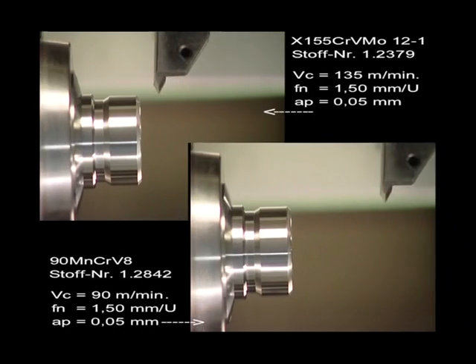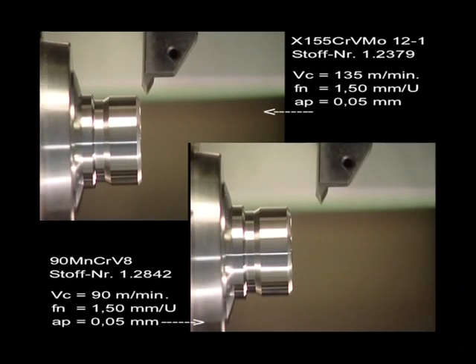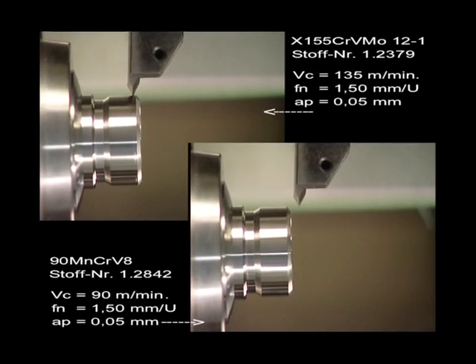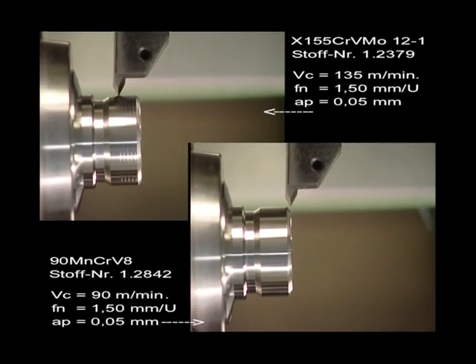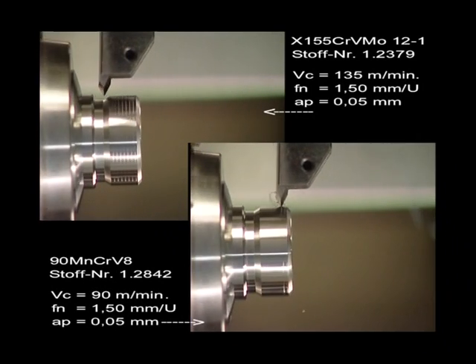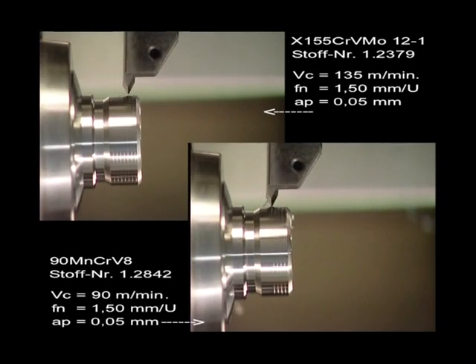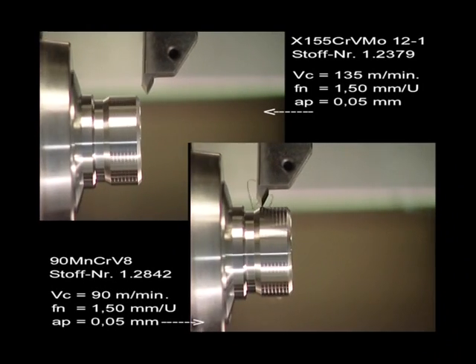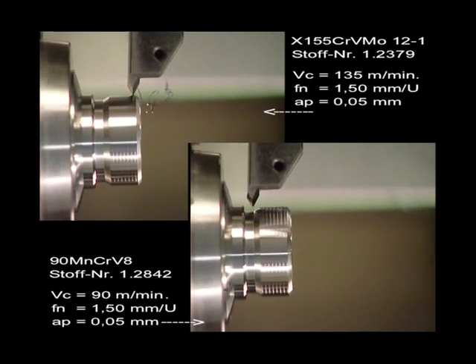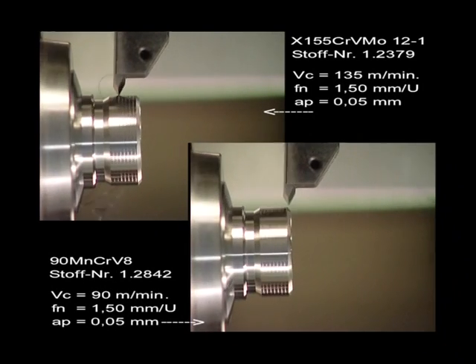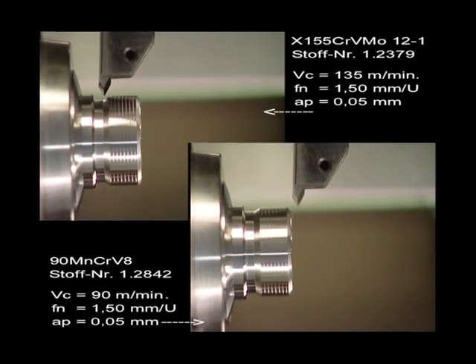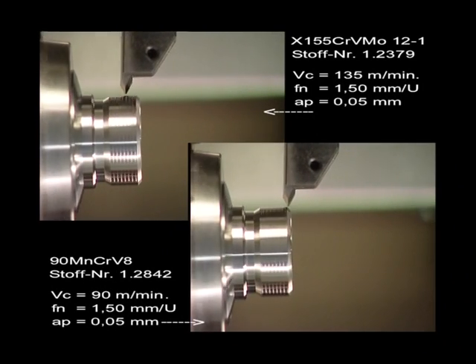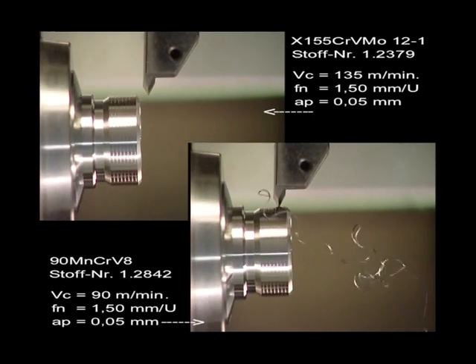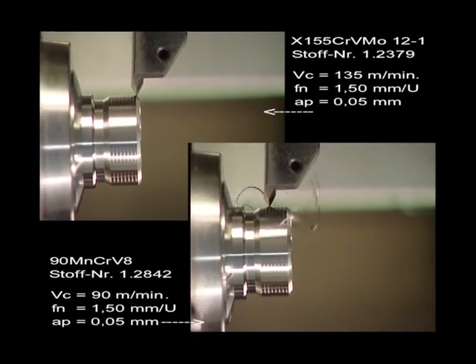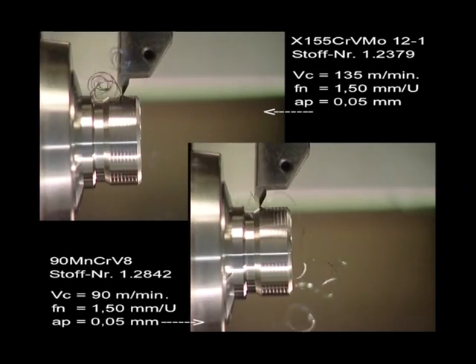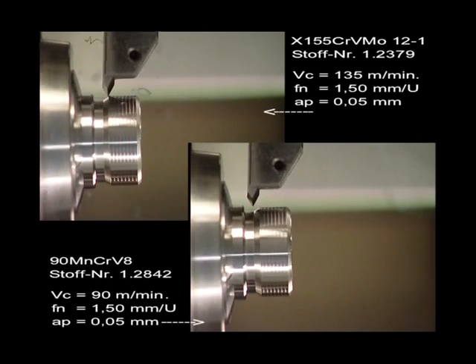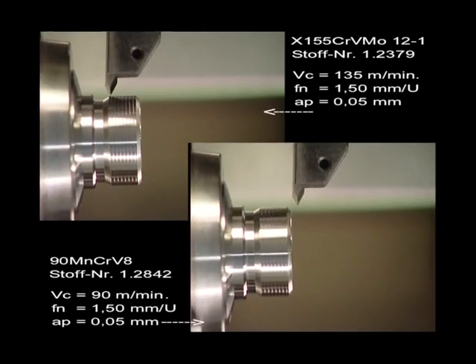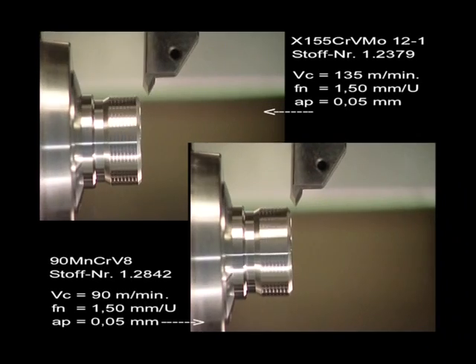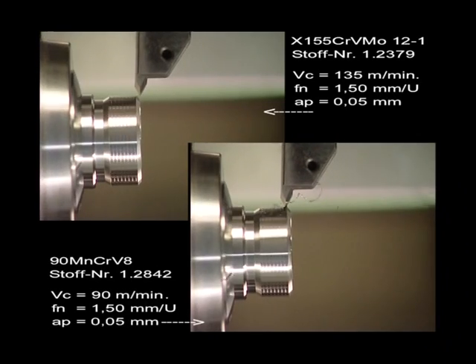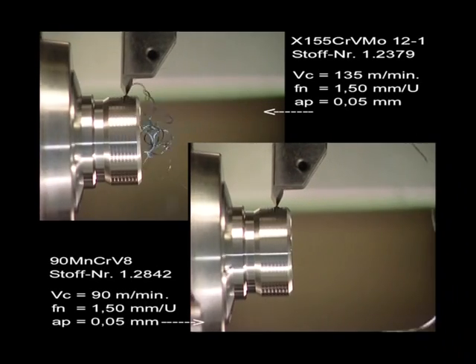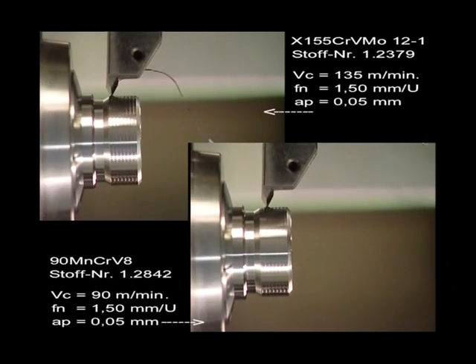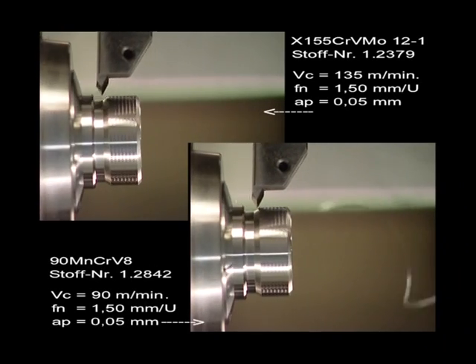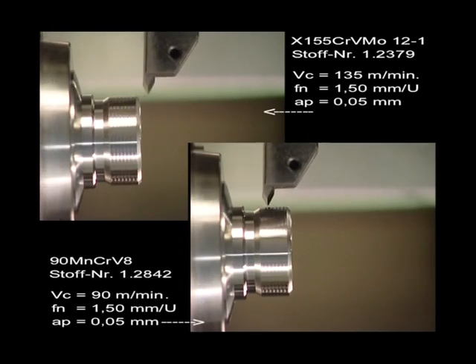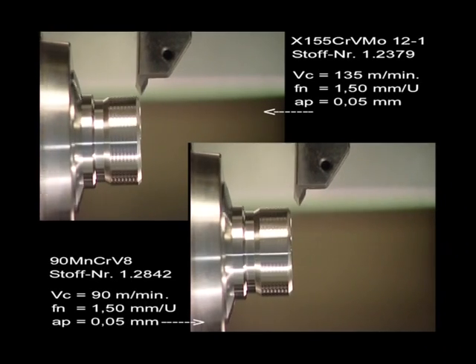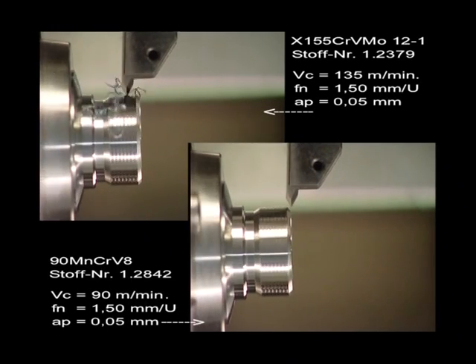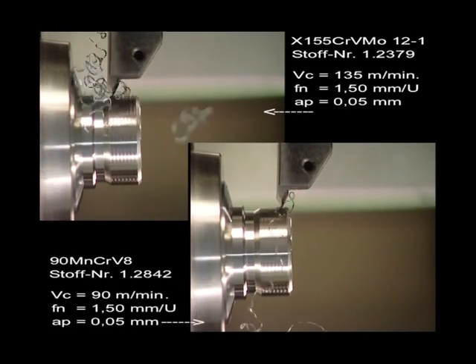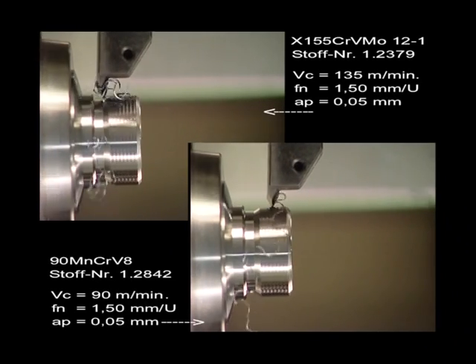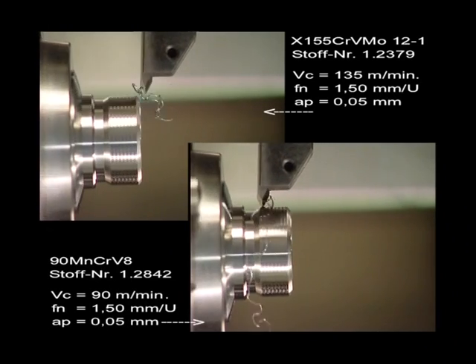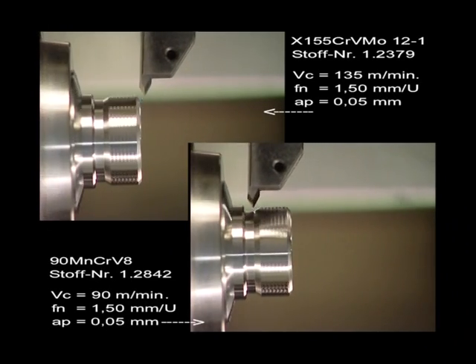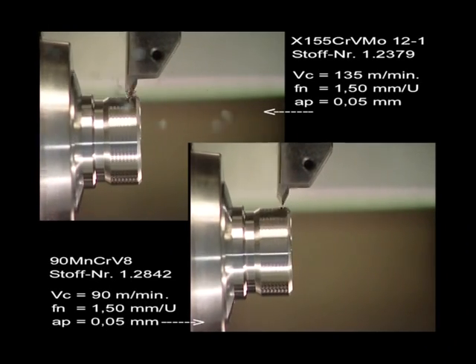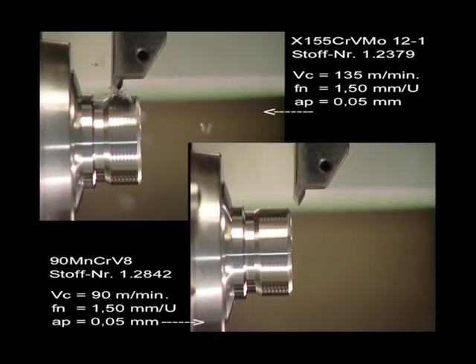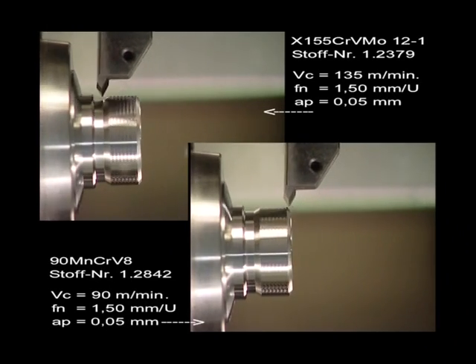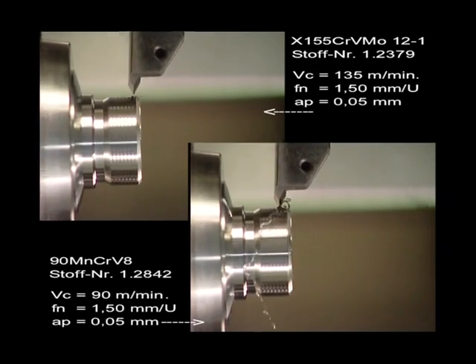When threading — here shown in real time — the different materials and cutting speeds can be seen in contrast.